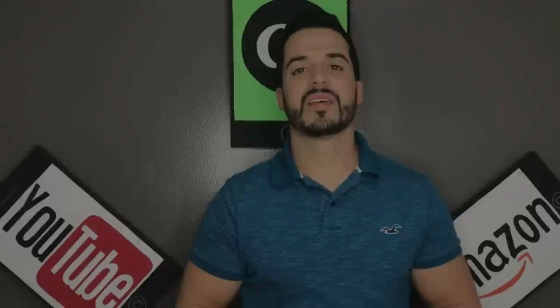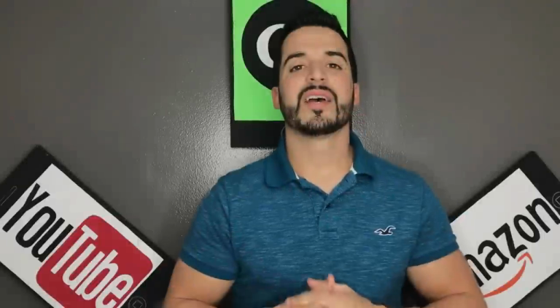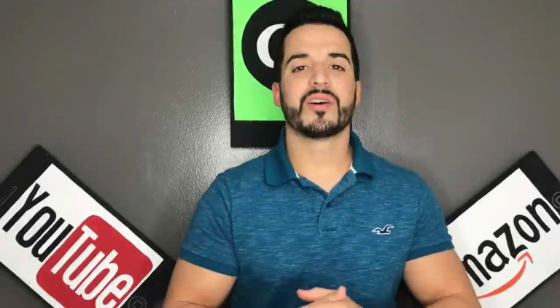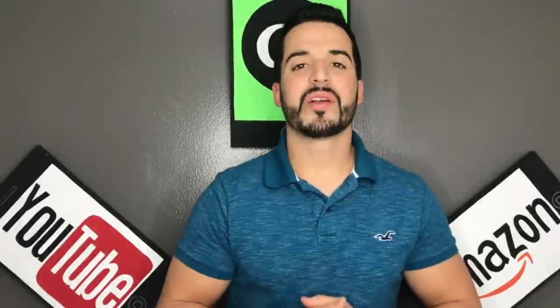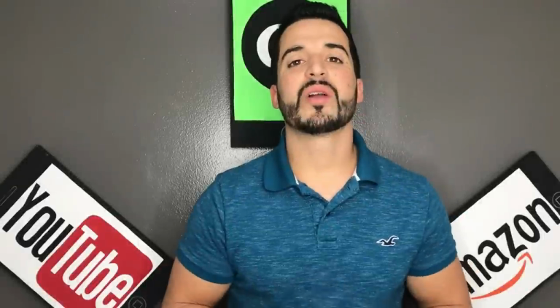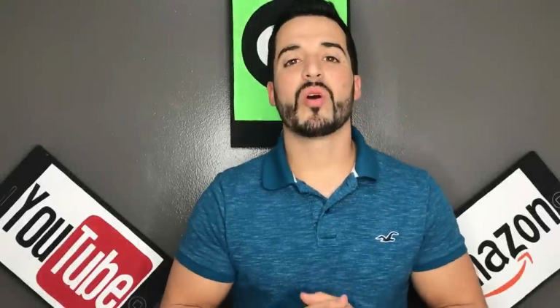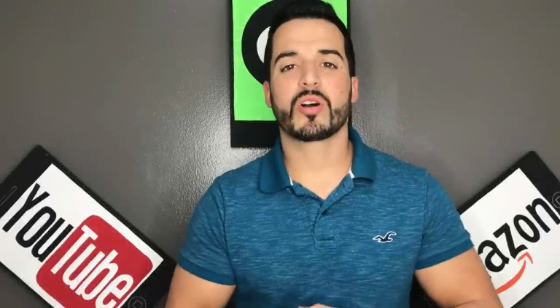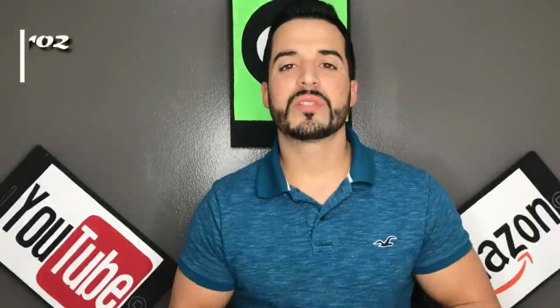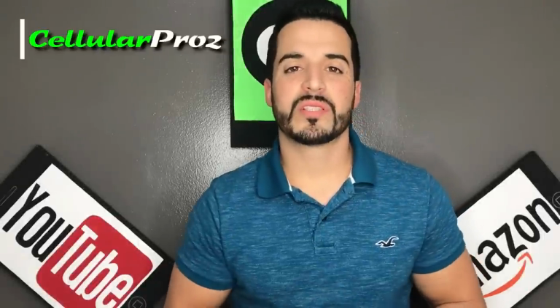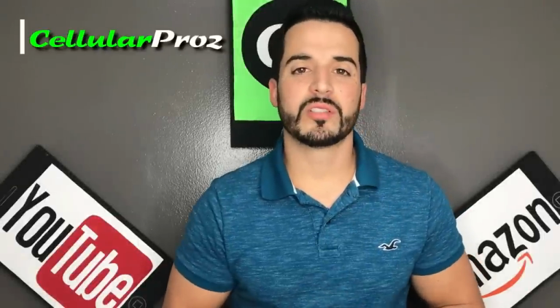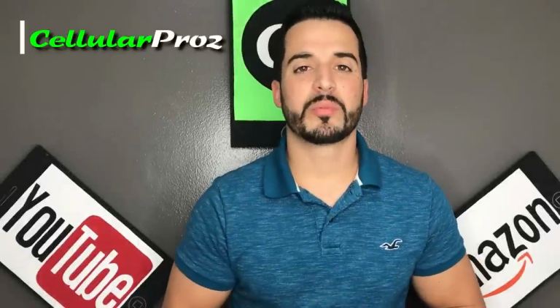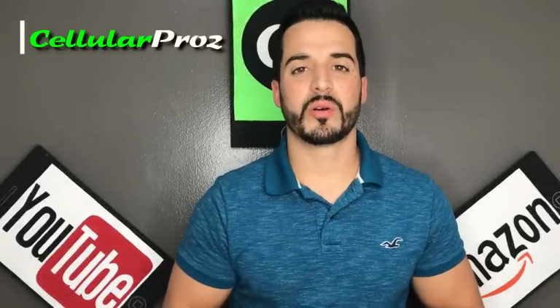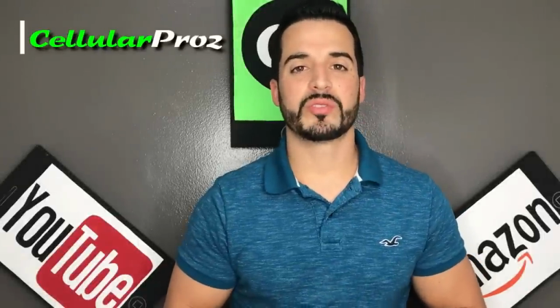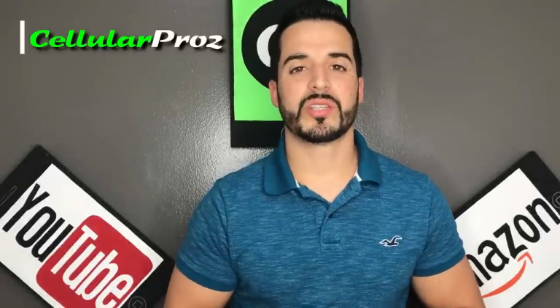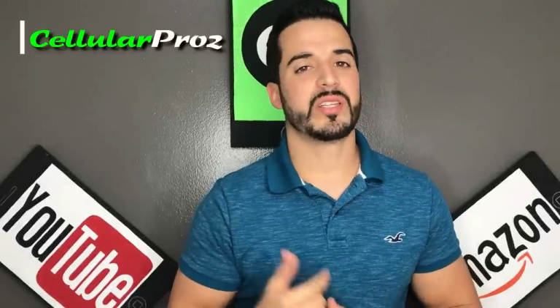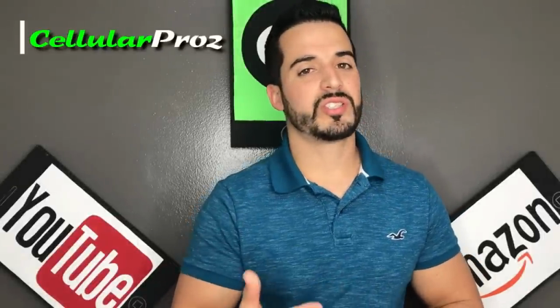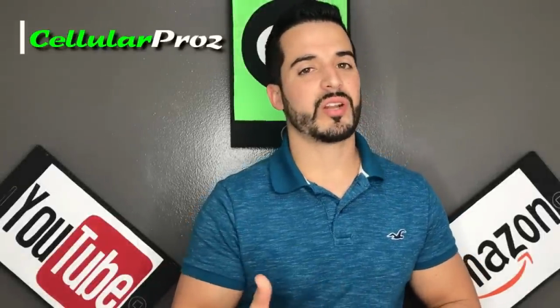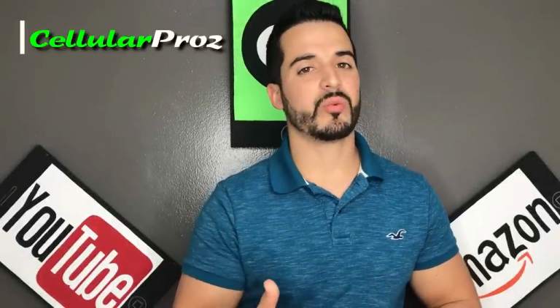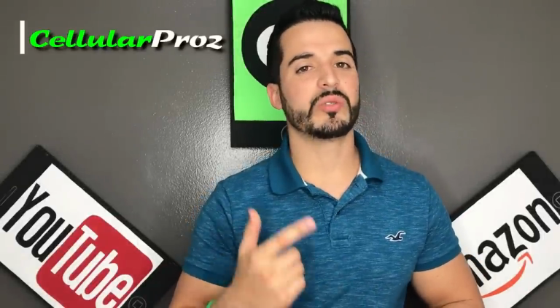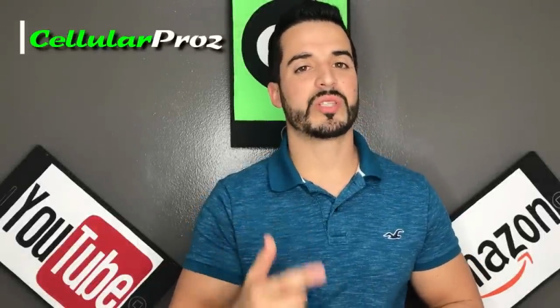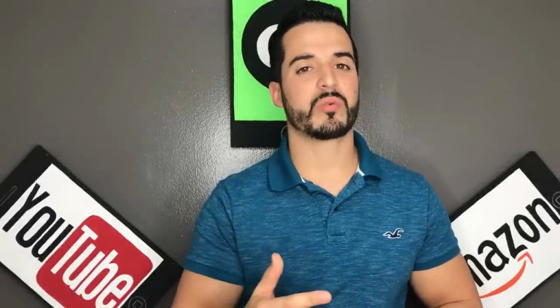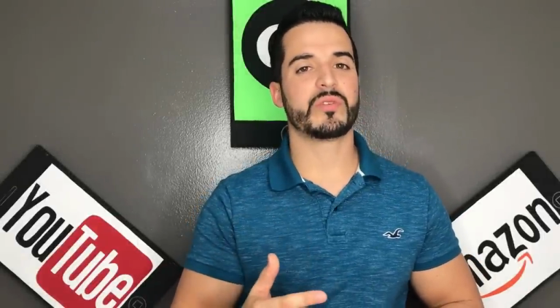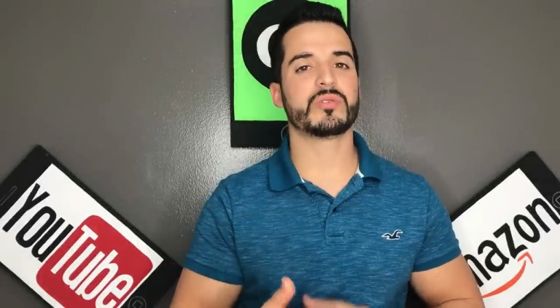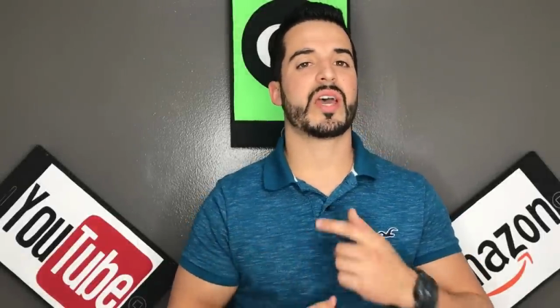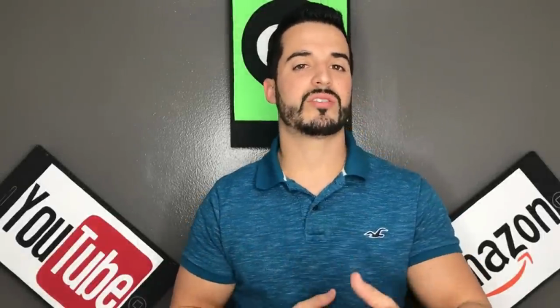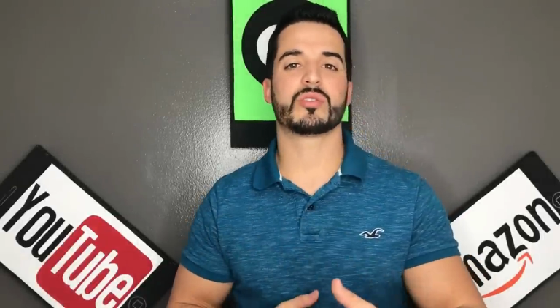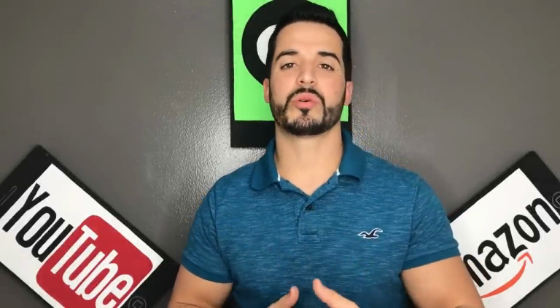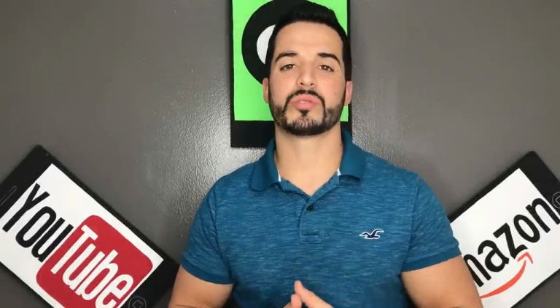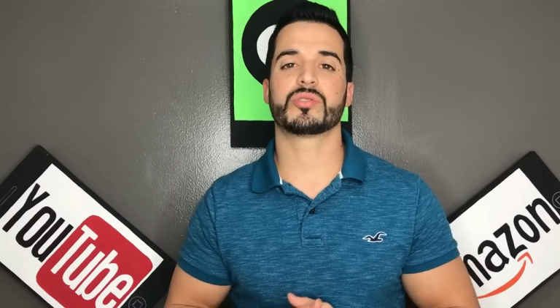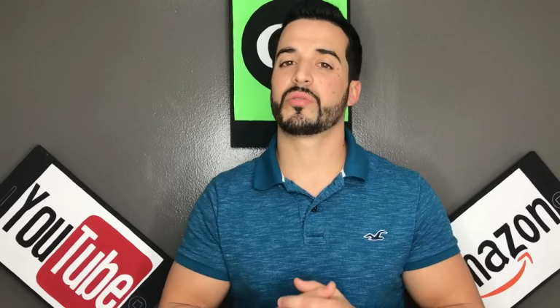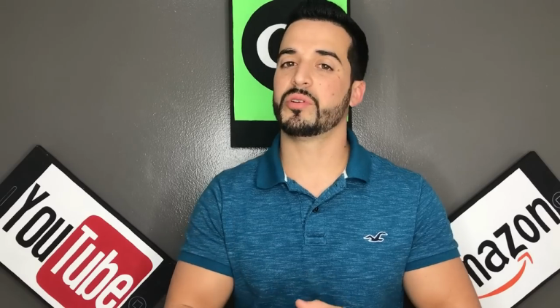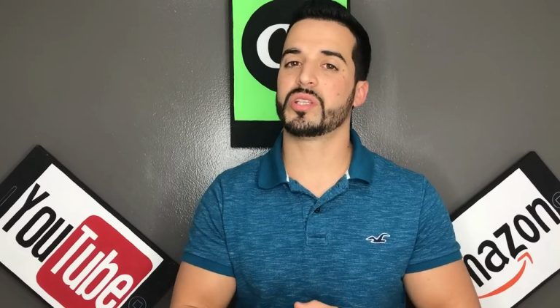Hello and welcome to Cellular Pros. In this channel we do tech reviews and tutorials, so if you're new to the channel consider subscribing.